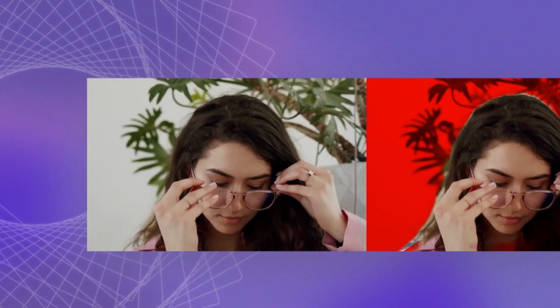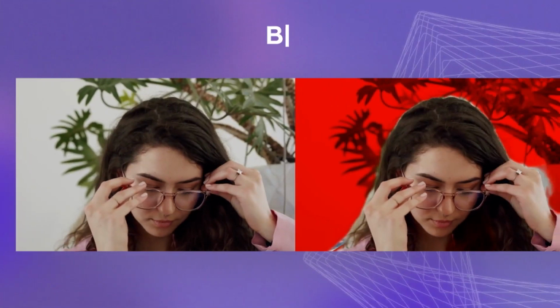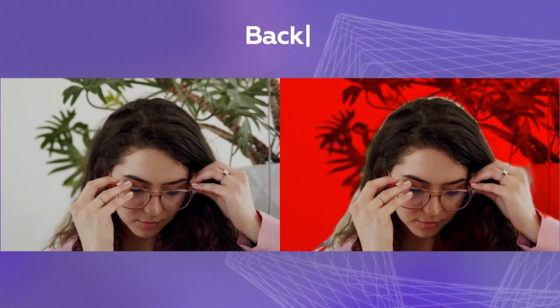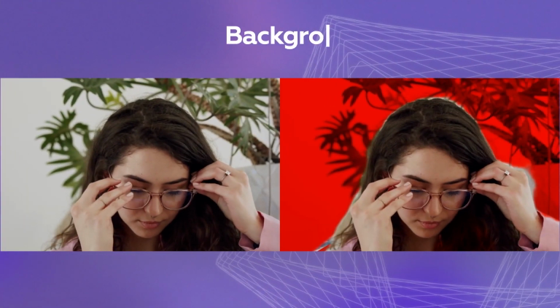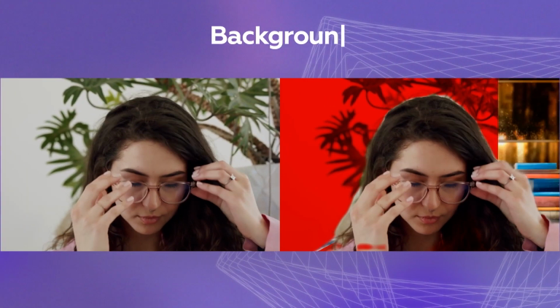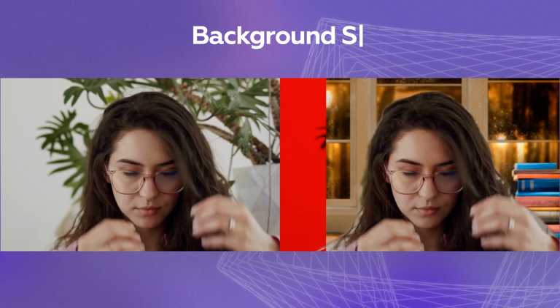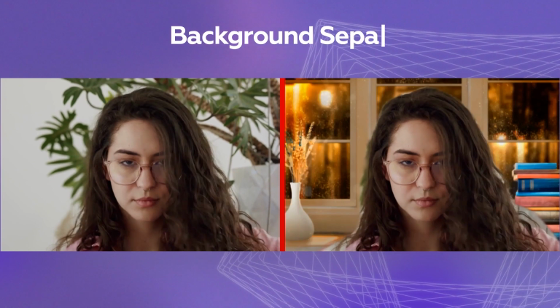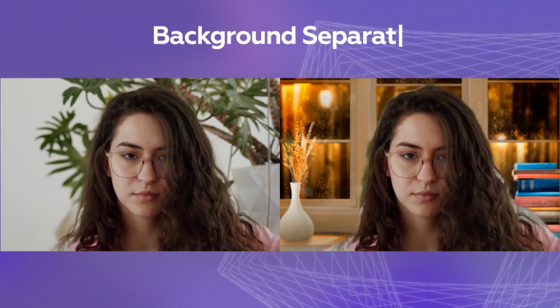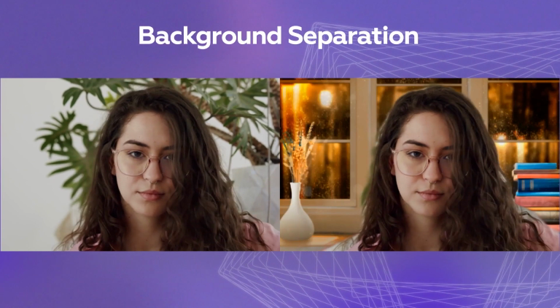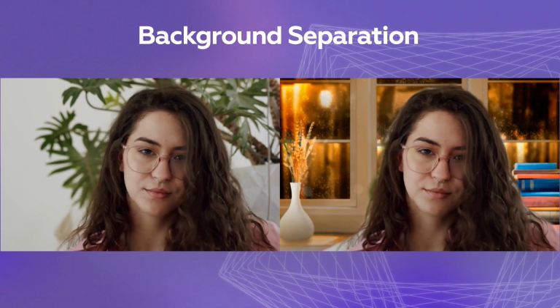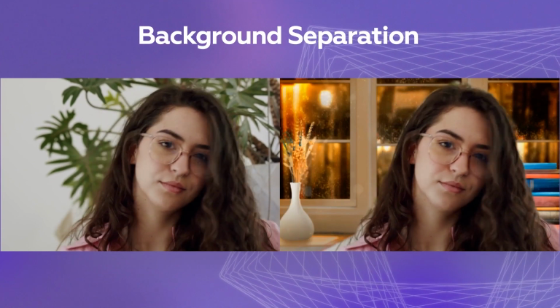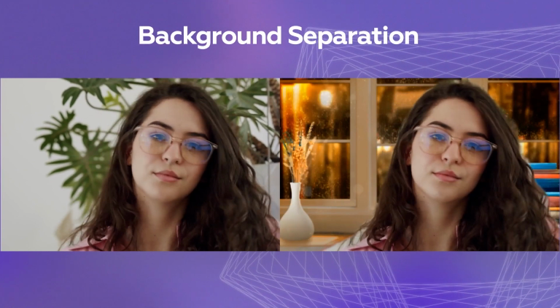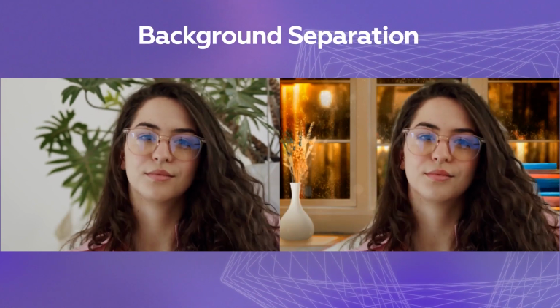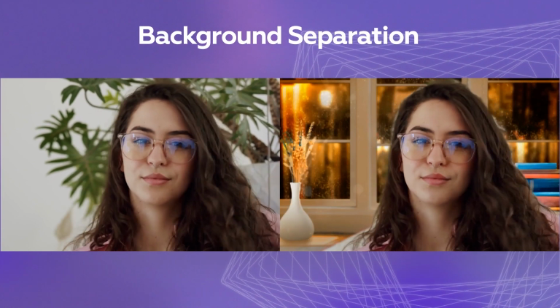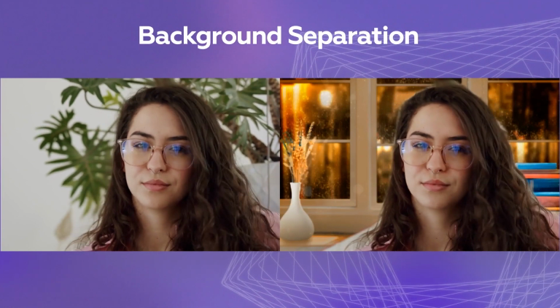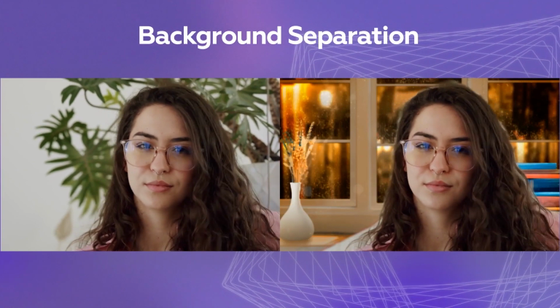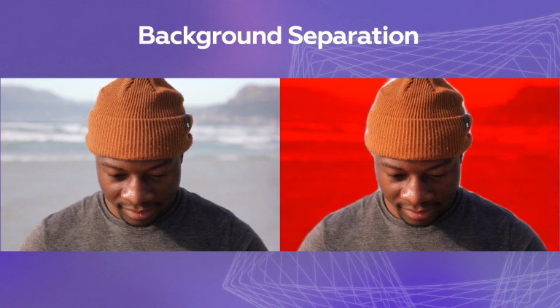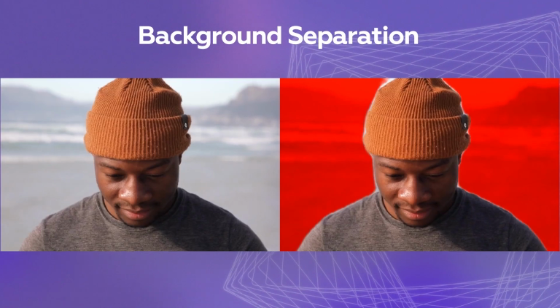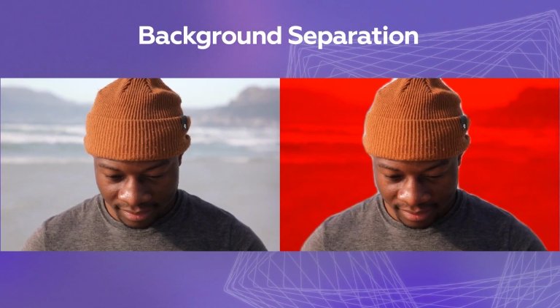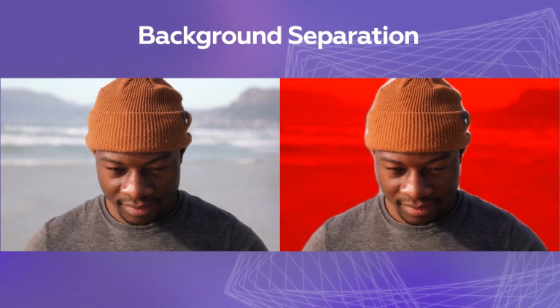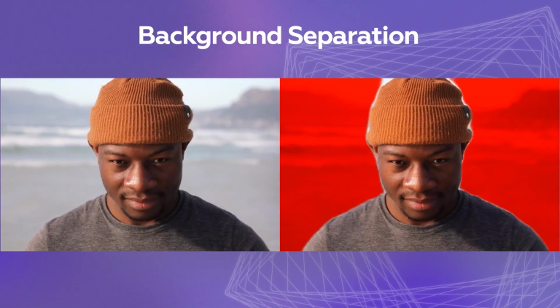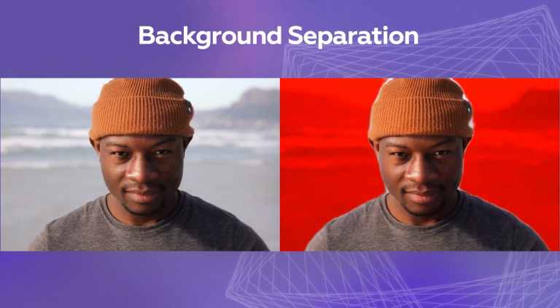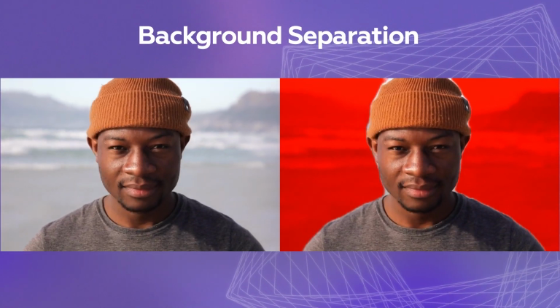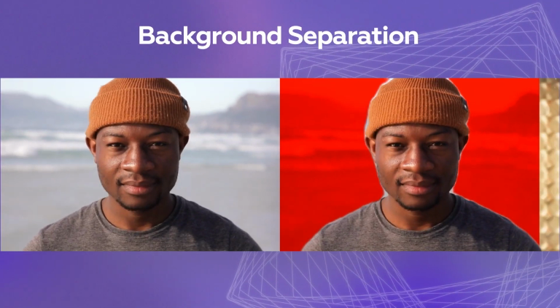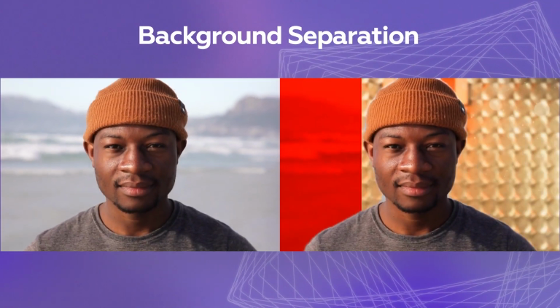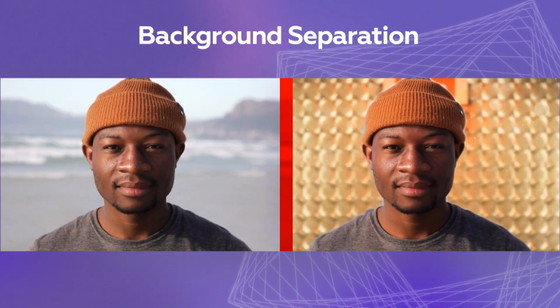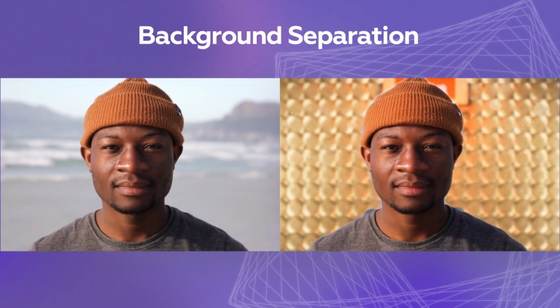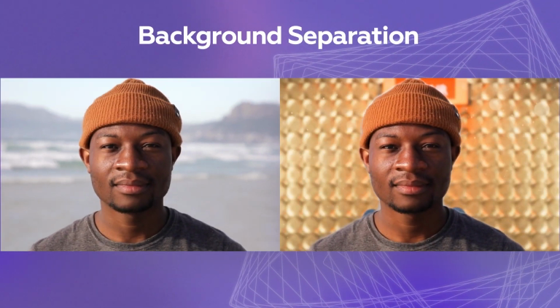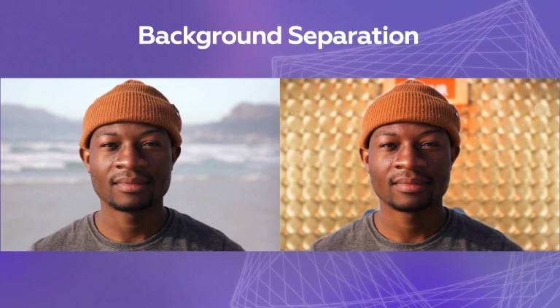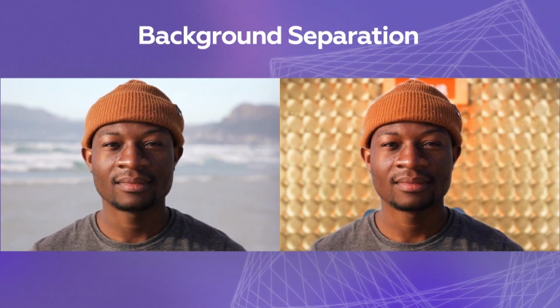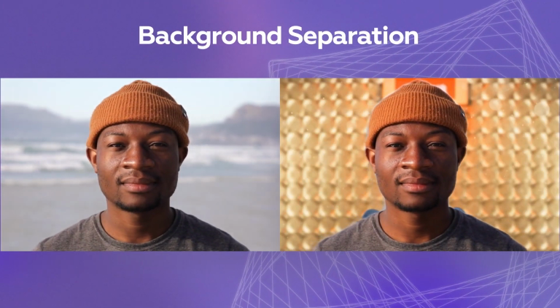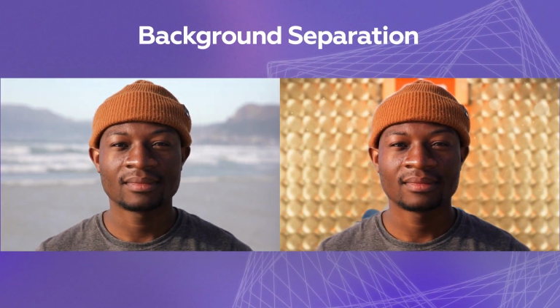Want a change of scenery? Now it doesn't matter what's behind your back. Choose the backdrop you want, for work or for fun.